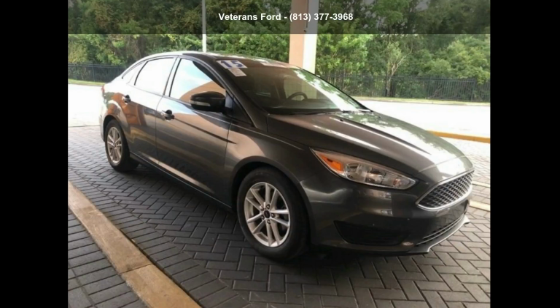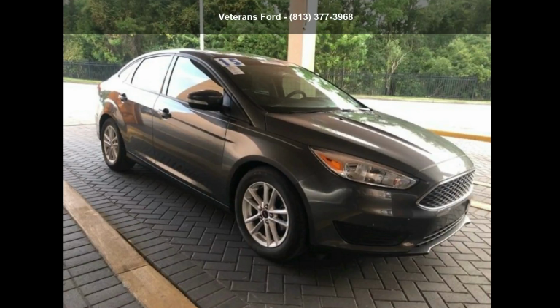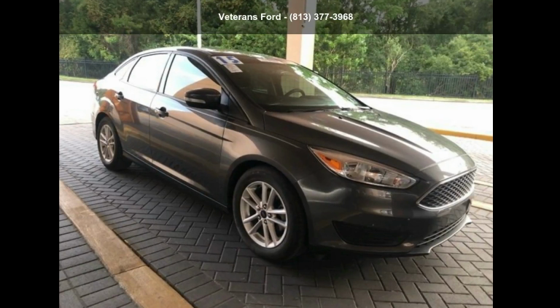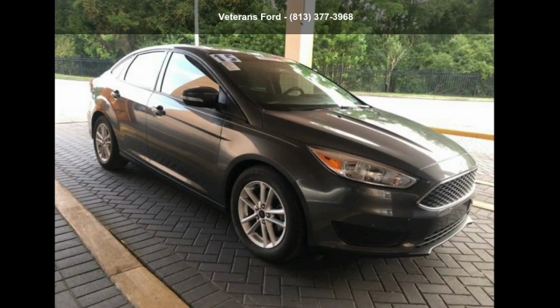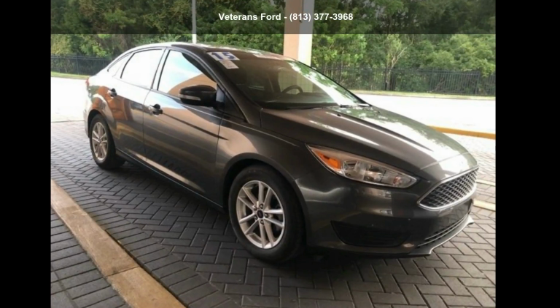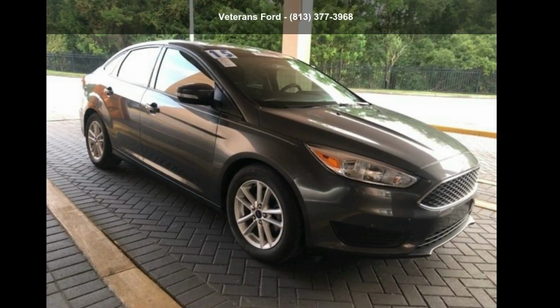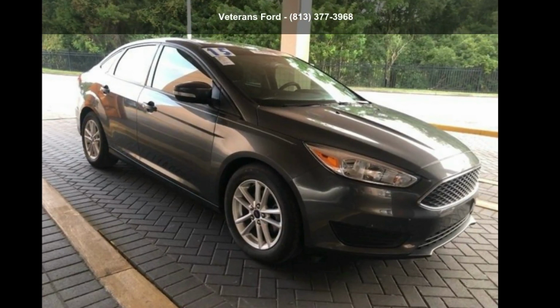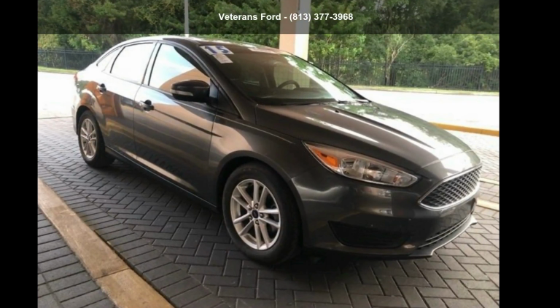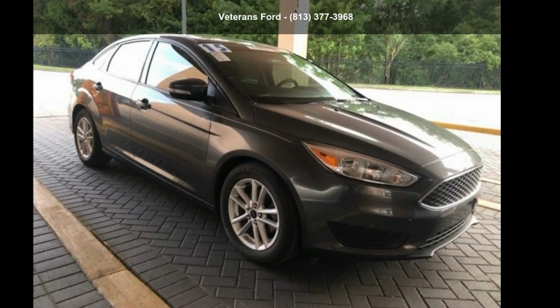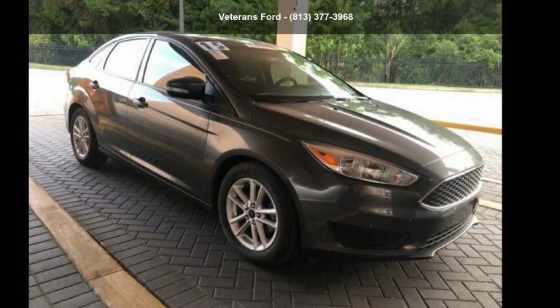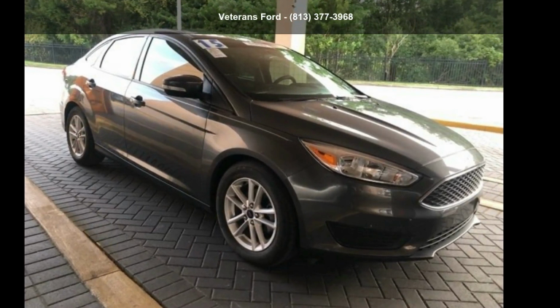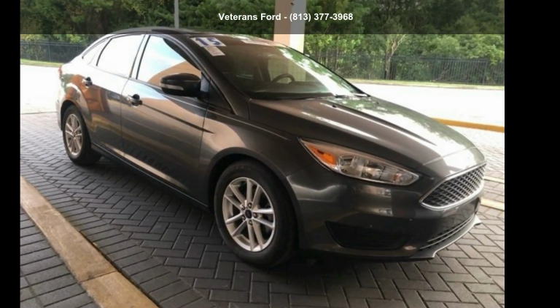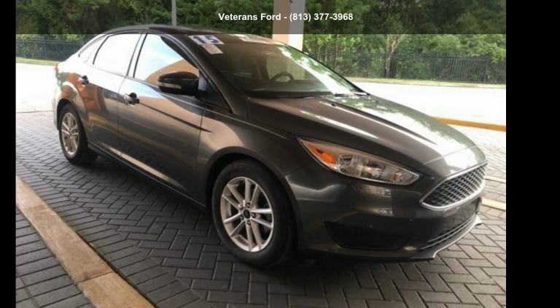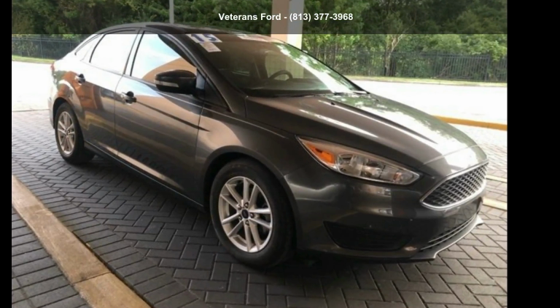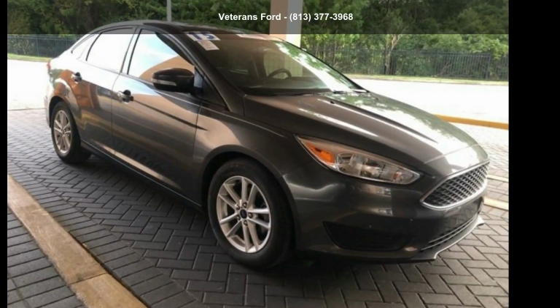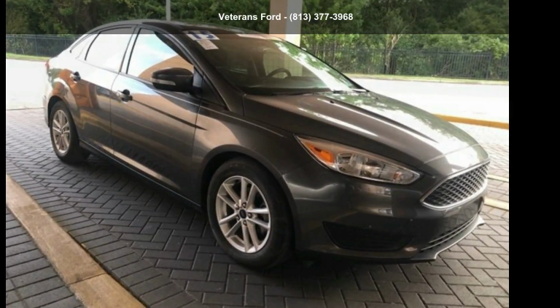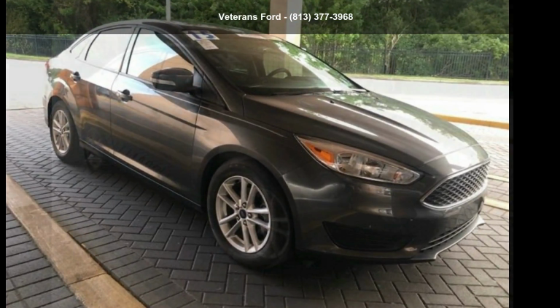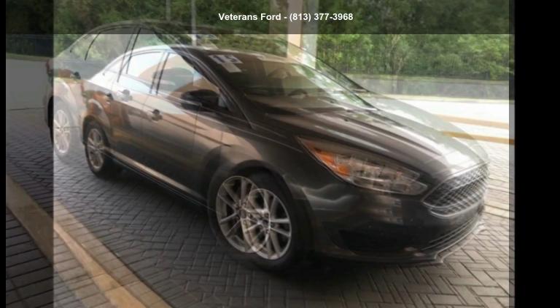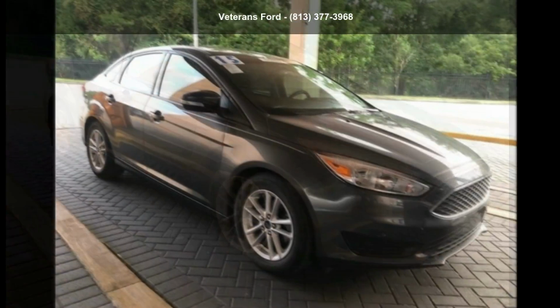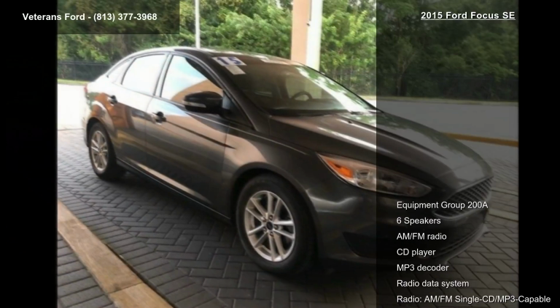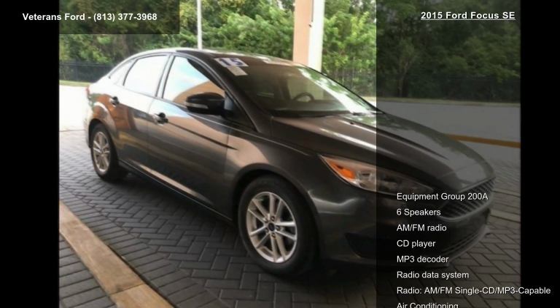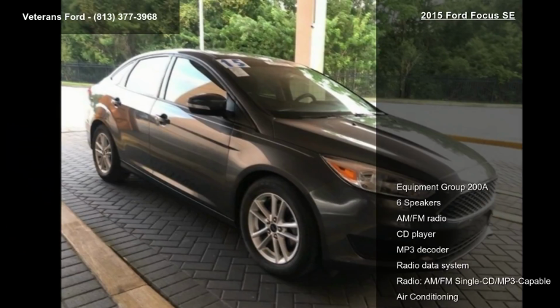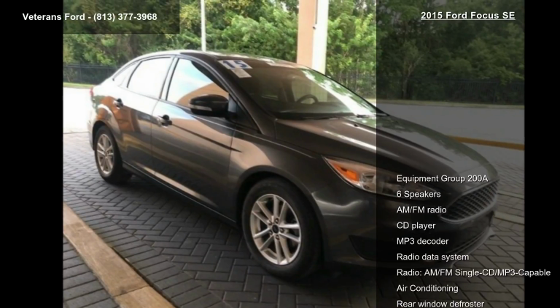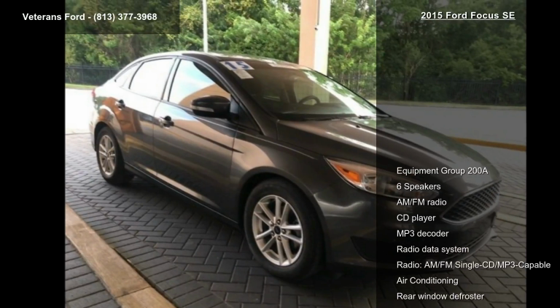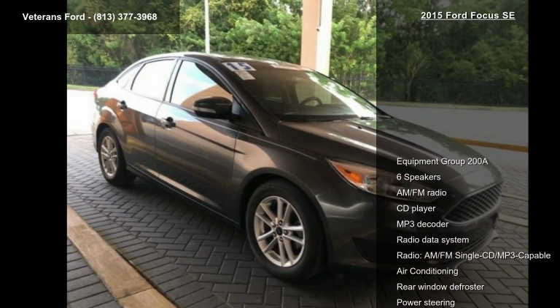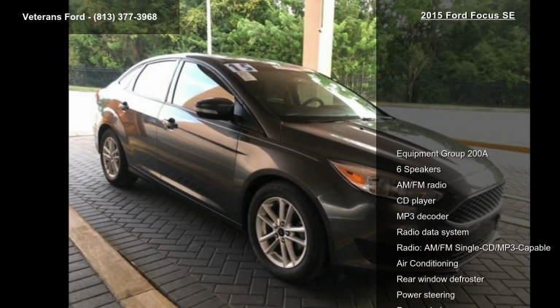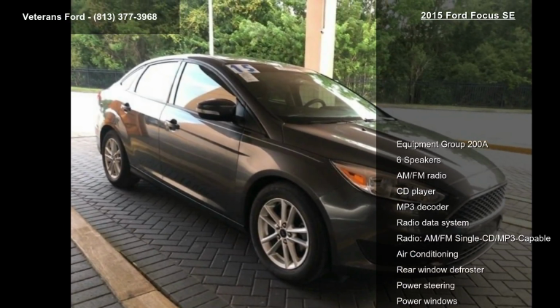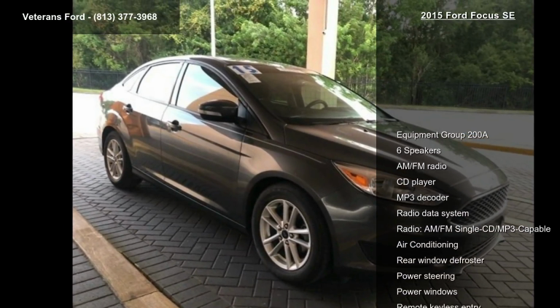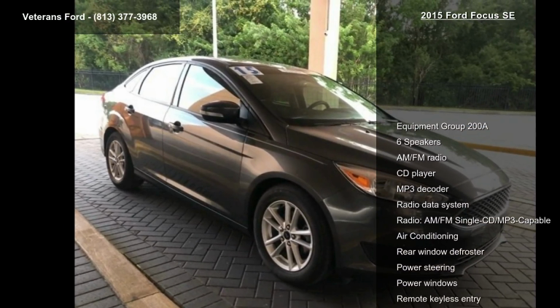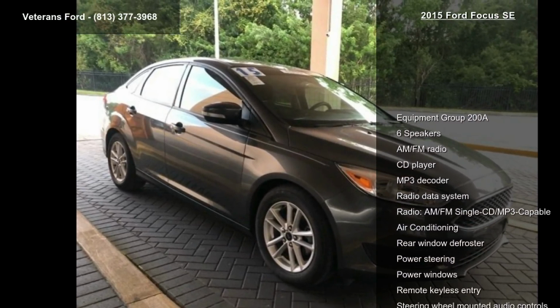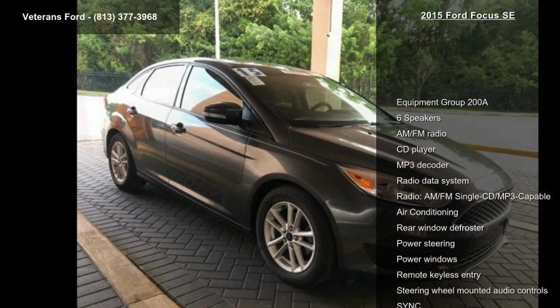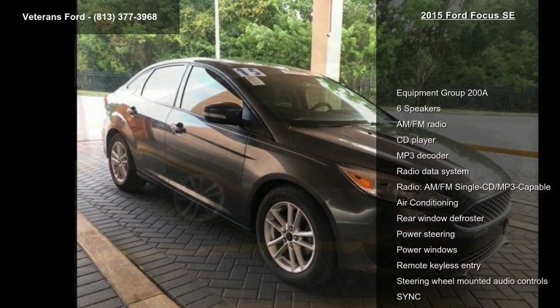Arrive in style with this Ford 2015 Focus SE. If you are looking for an automobile with great features, look no further.